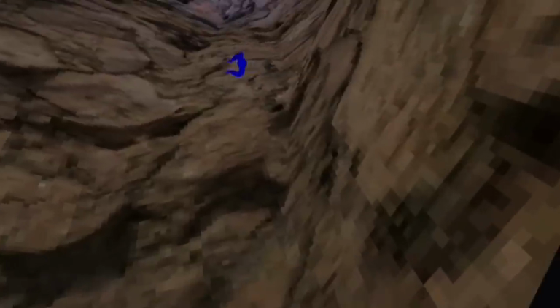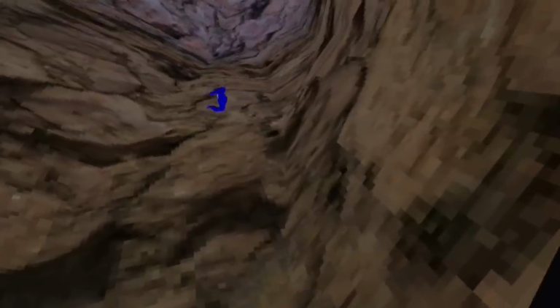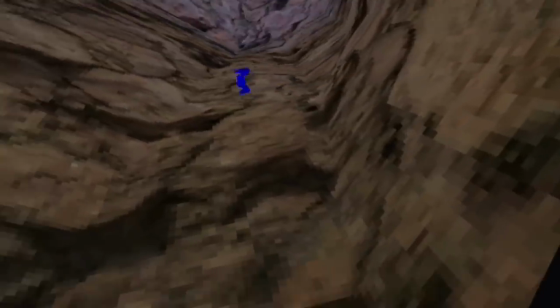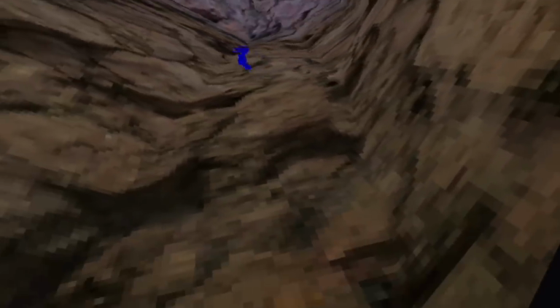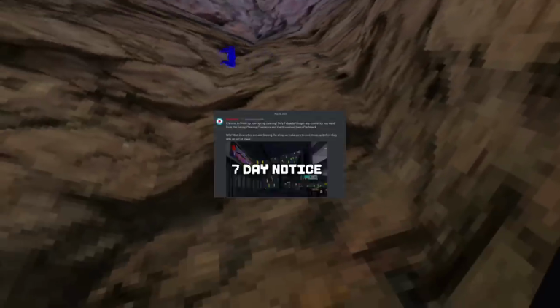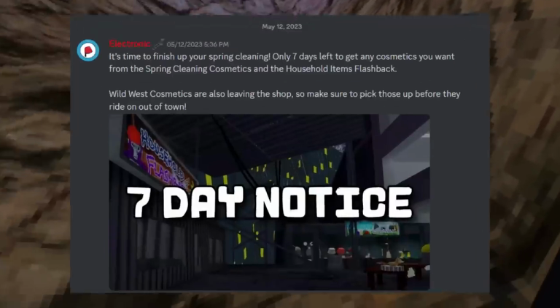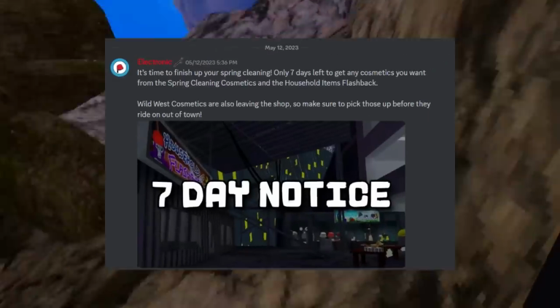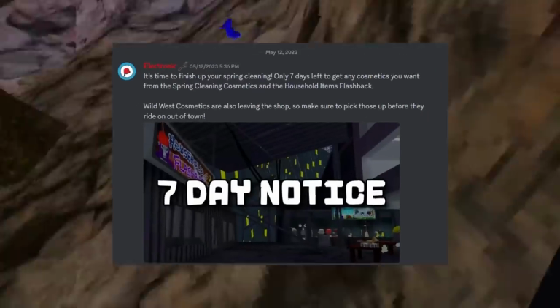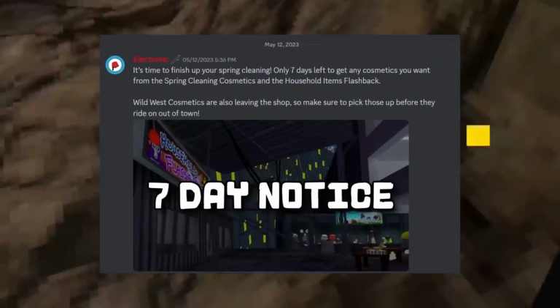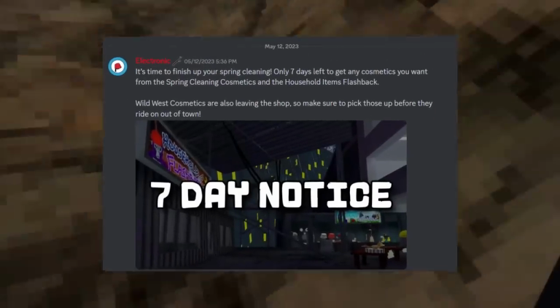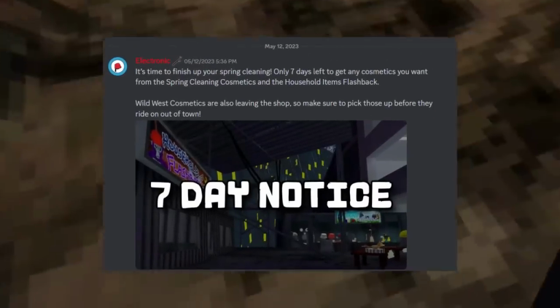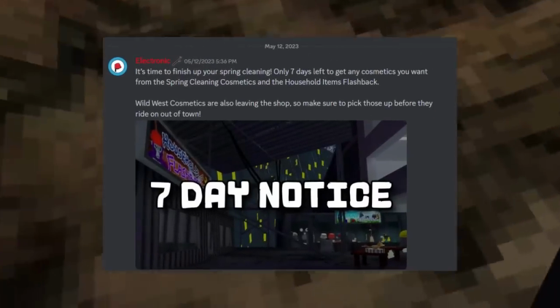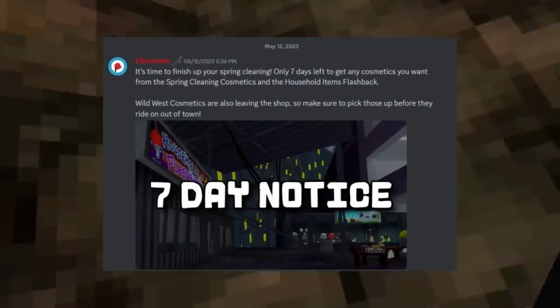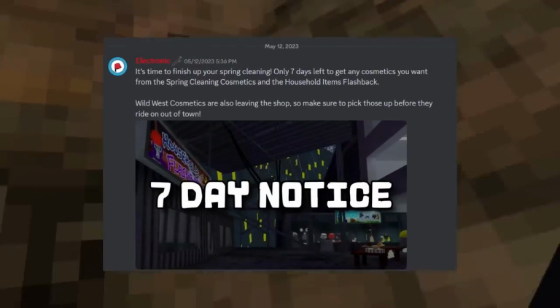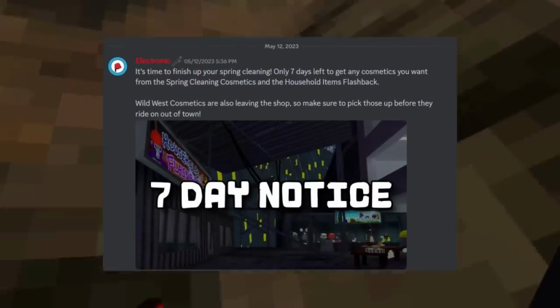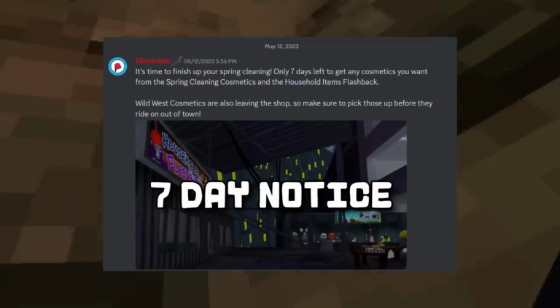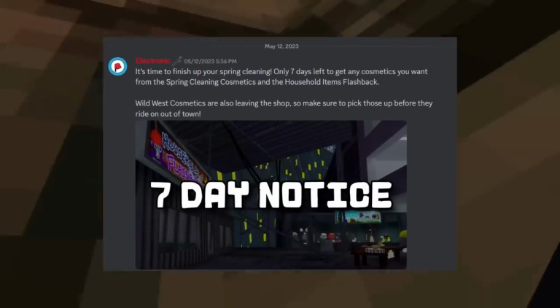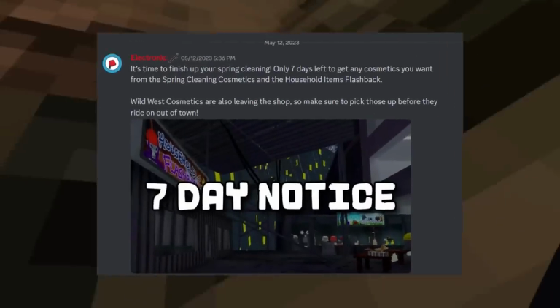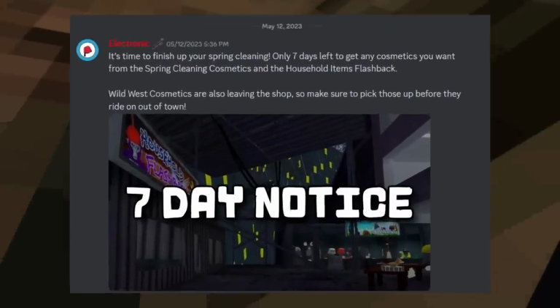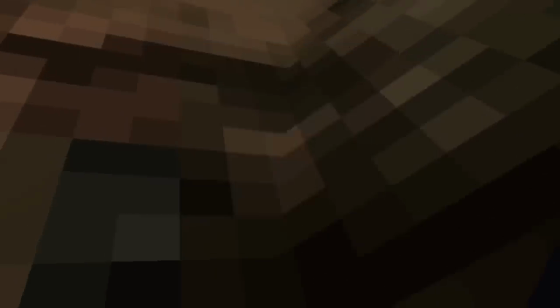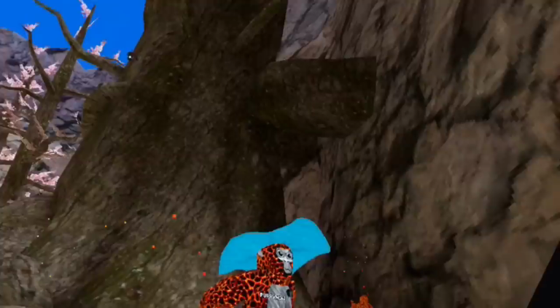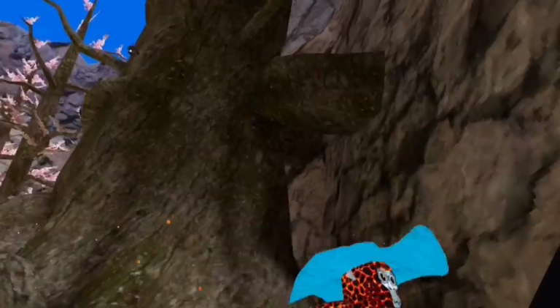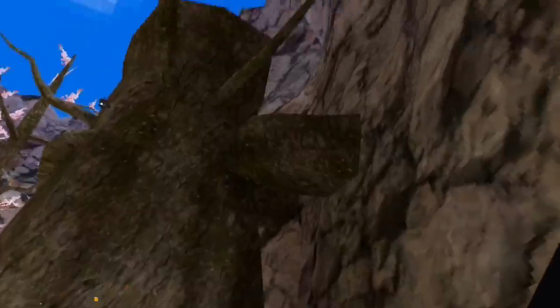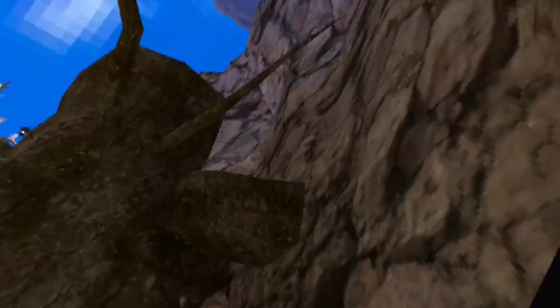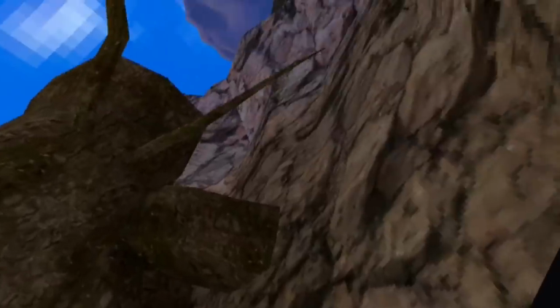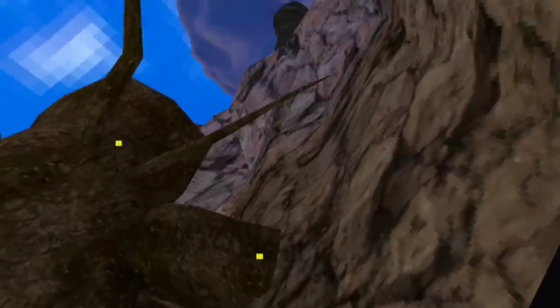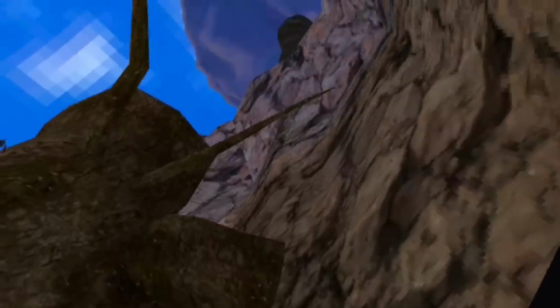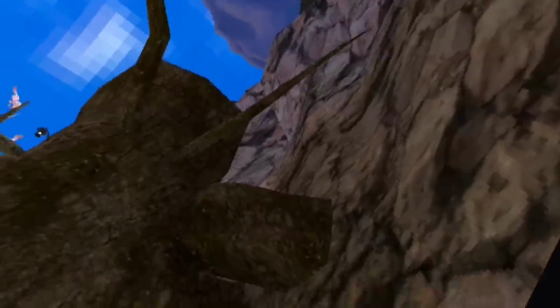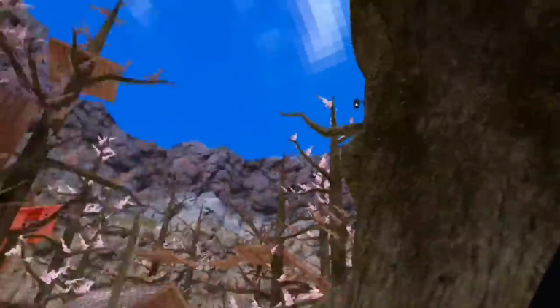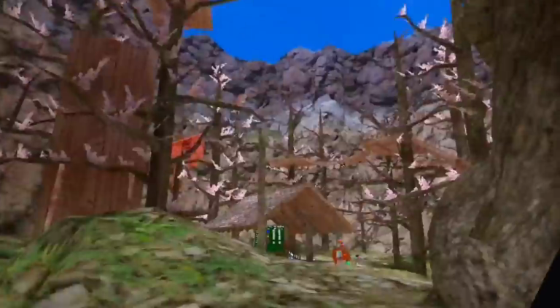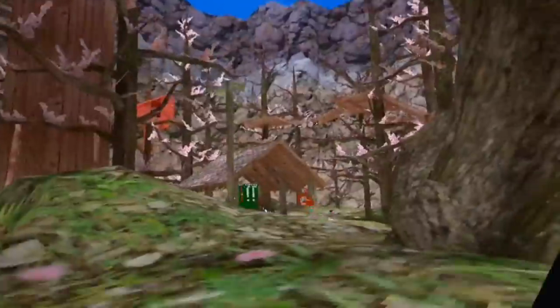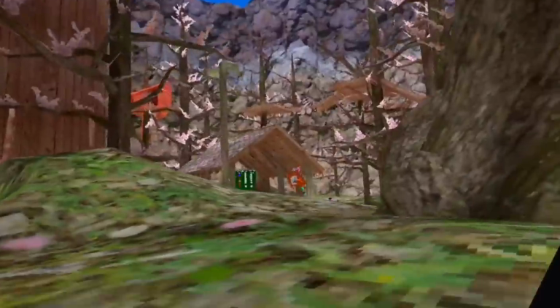As many of you know, on Friday we're getting the next Gorillatech update, but nobody knows what the update will be about.